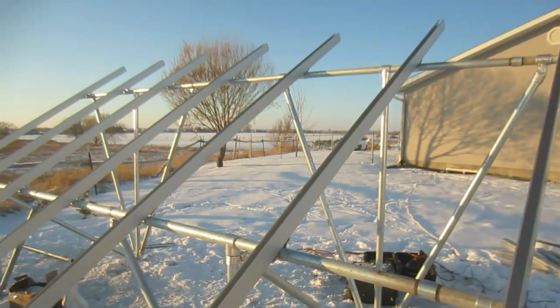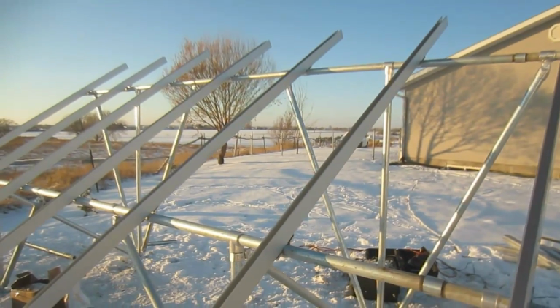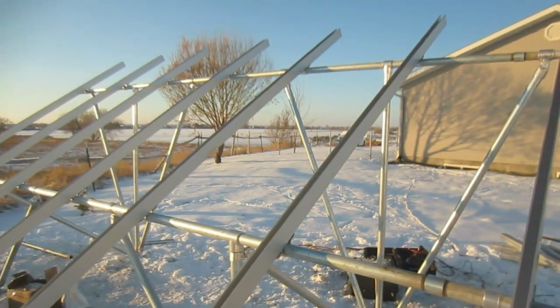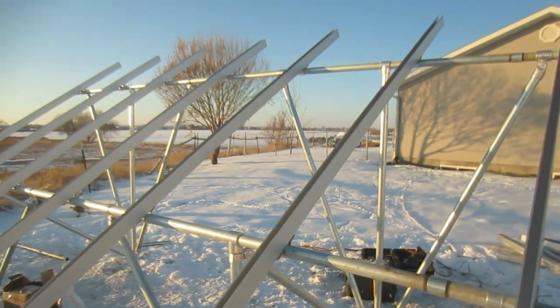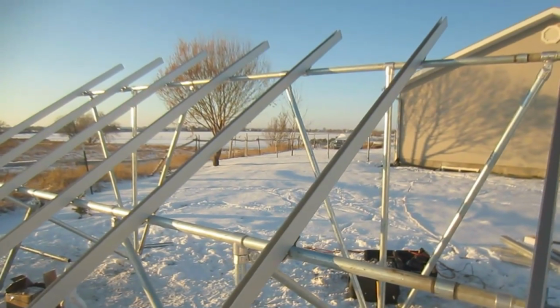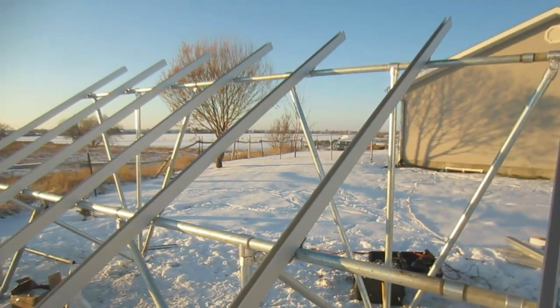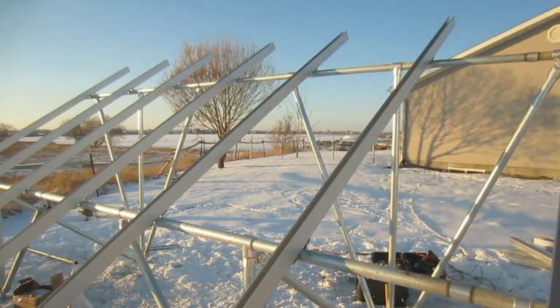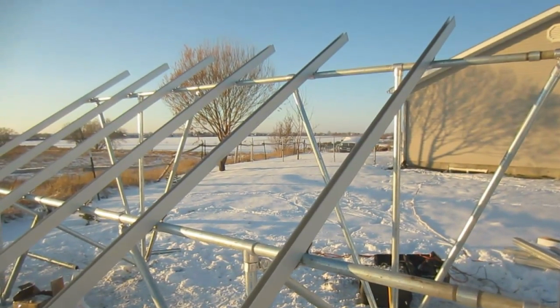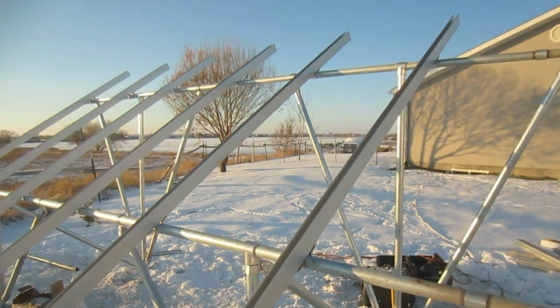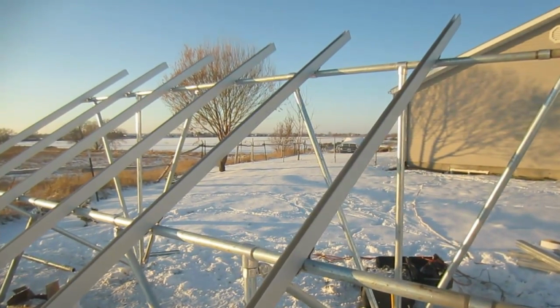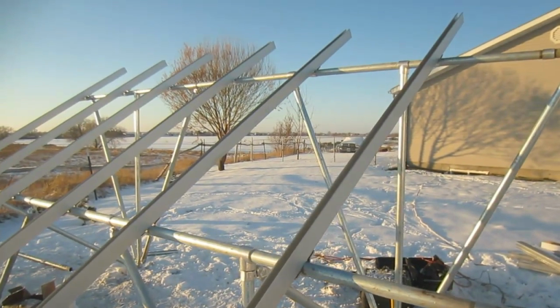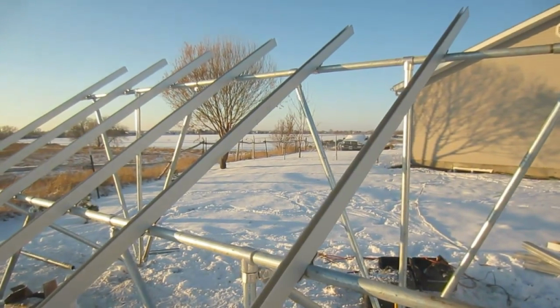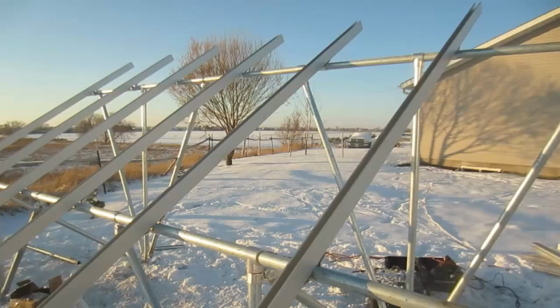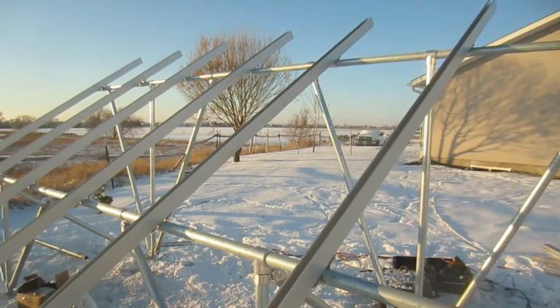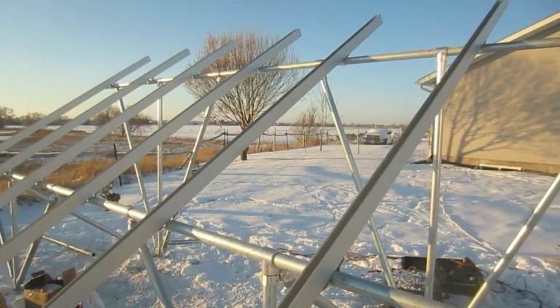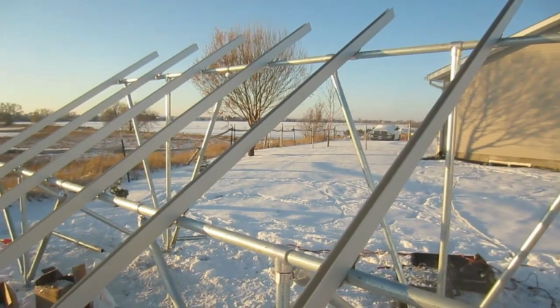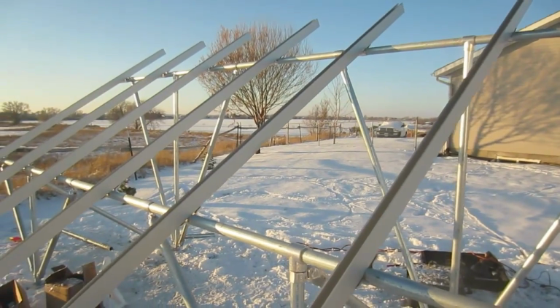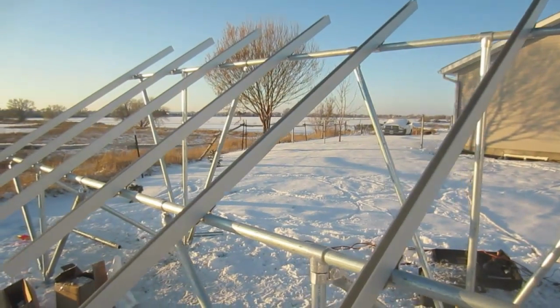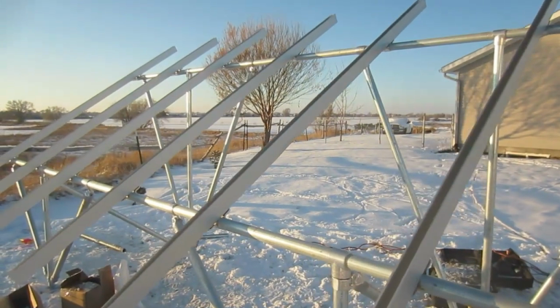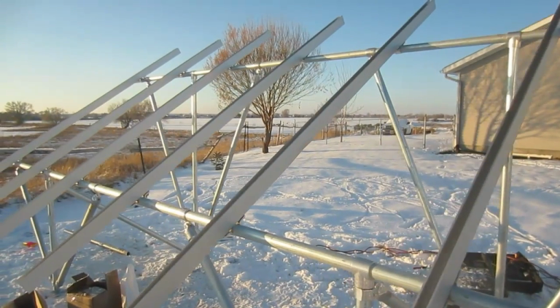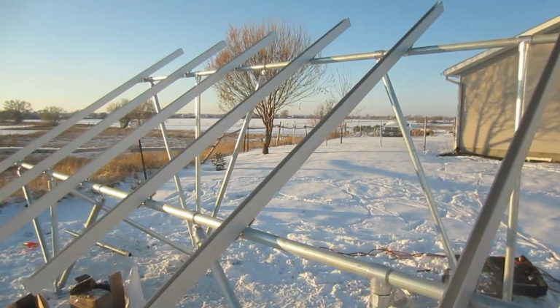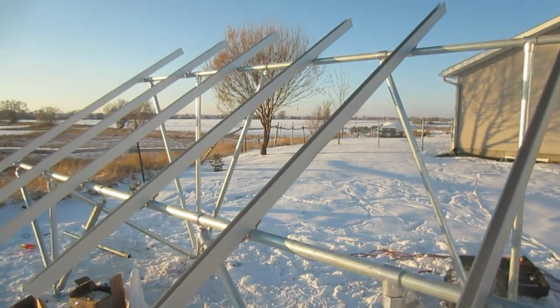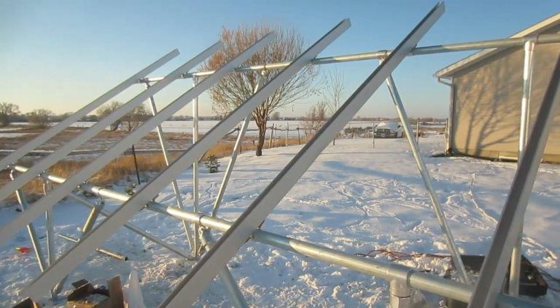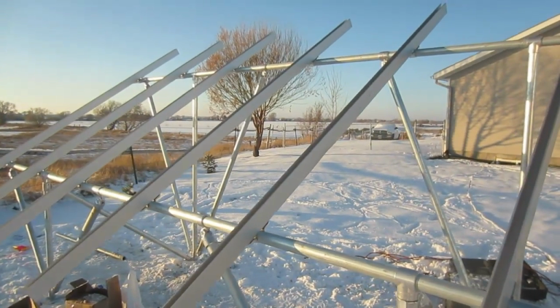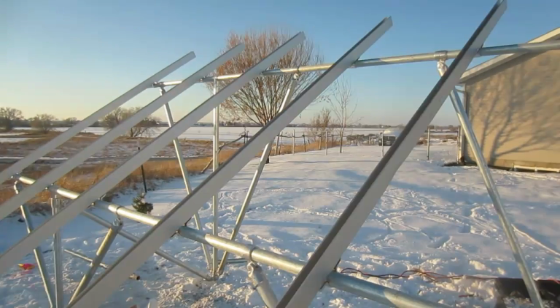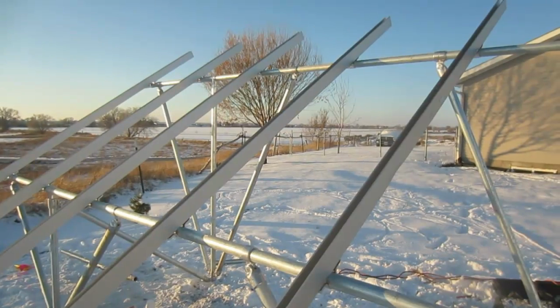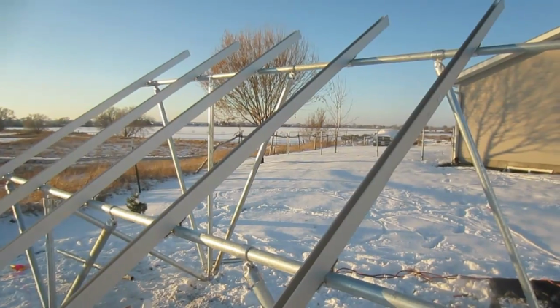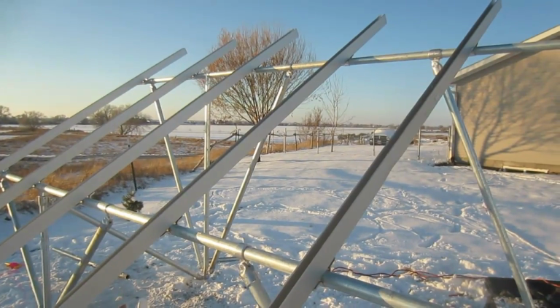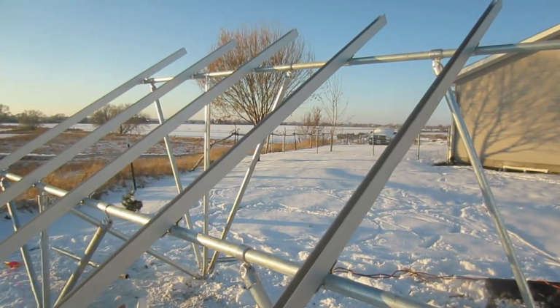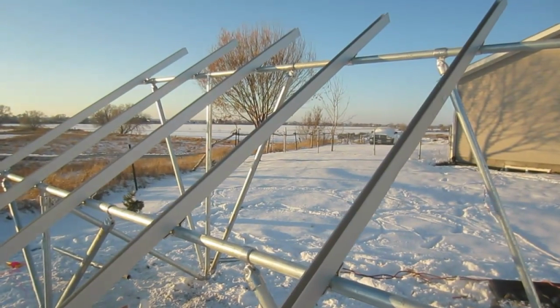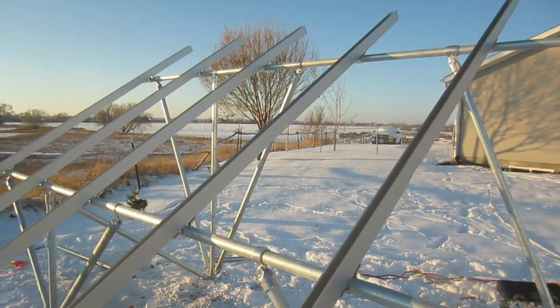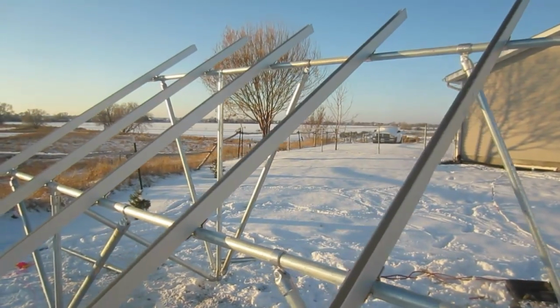The vertical supports you see here are the snap-and-rack system that they used to install the panels on. The panels are coming on next.